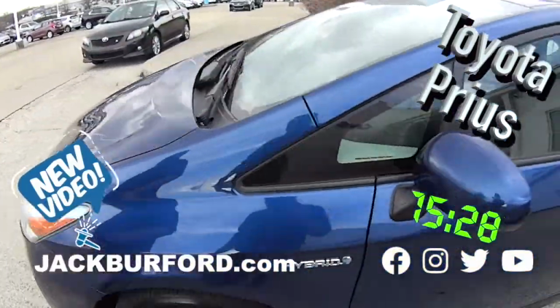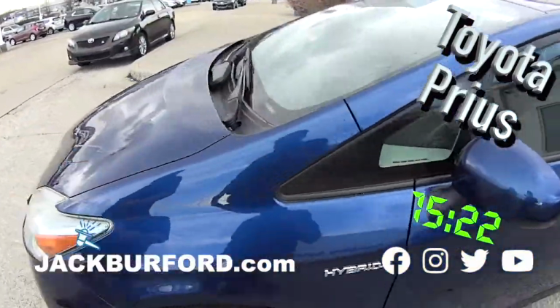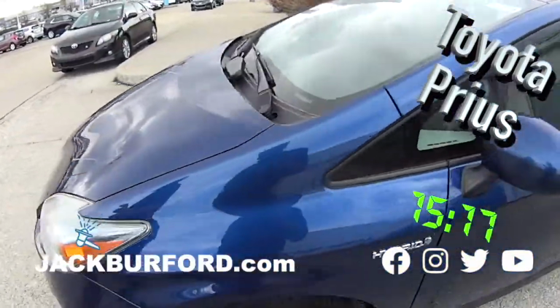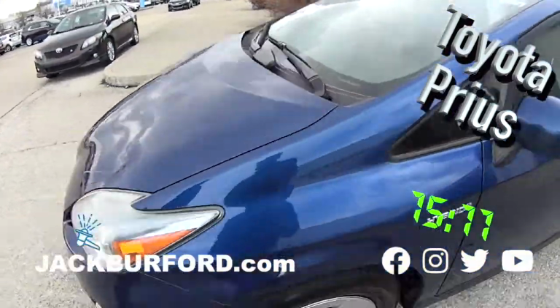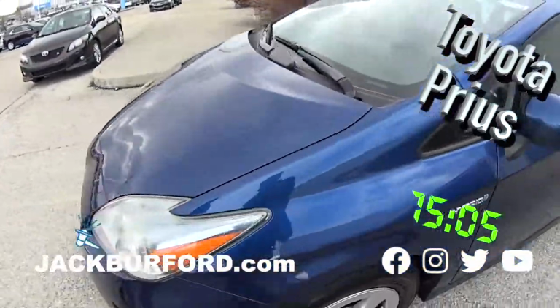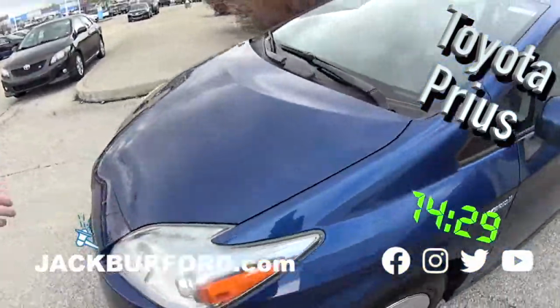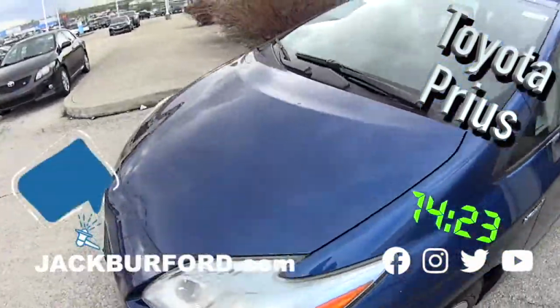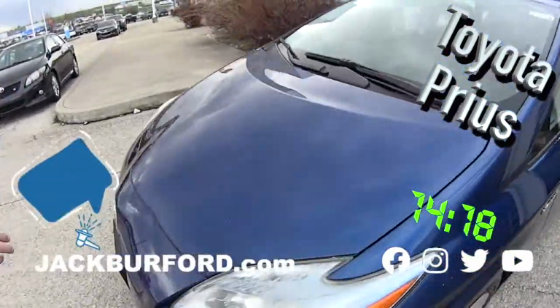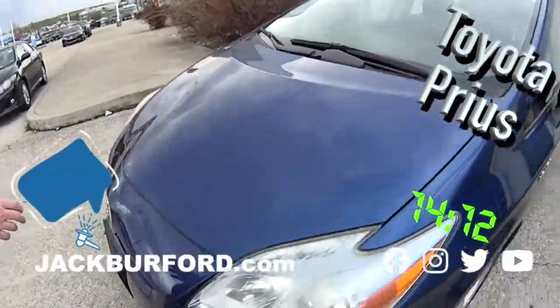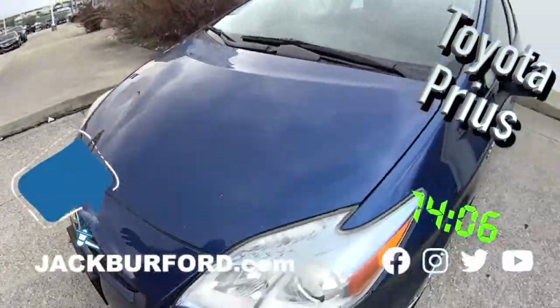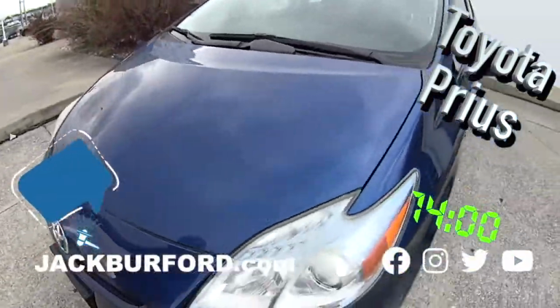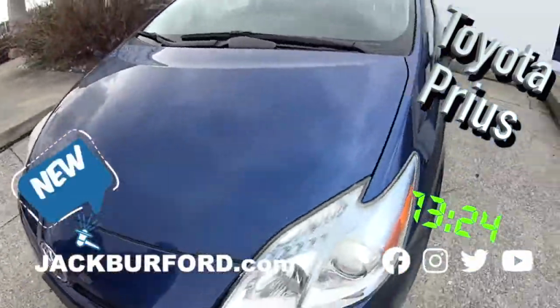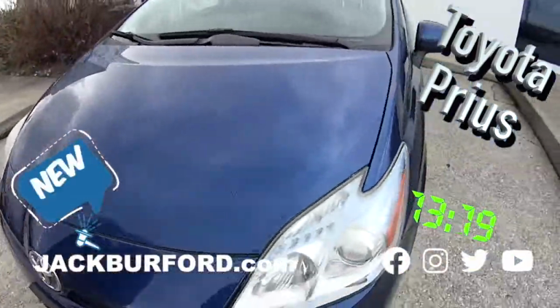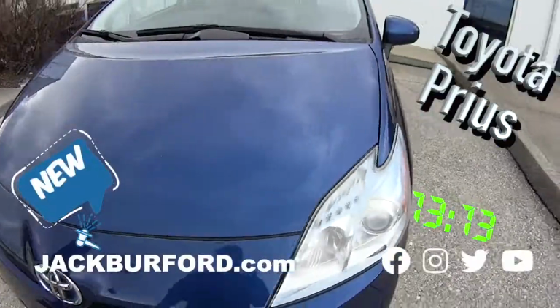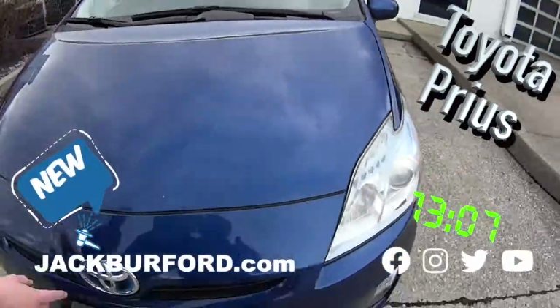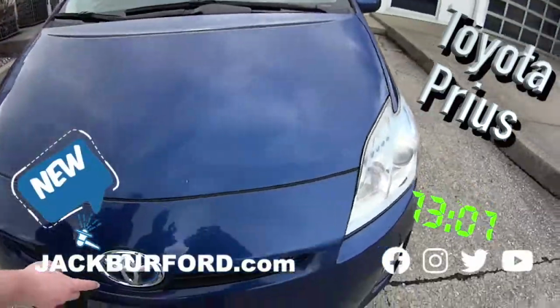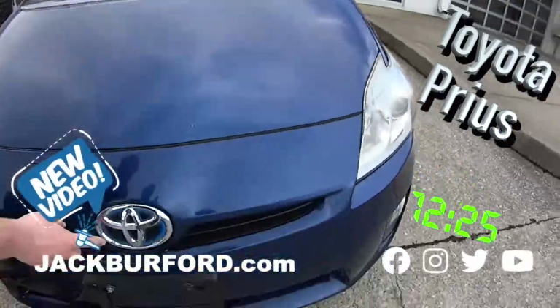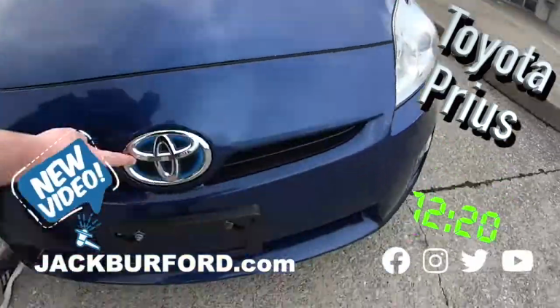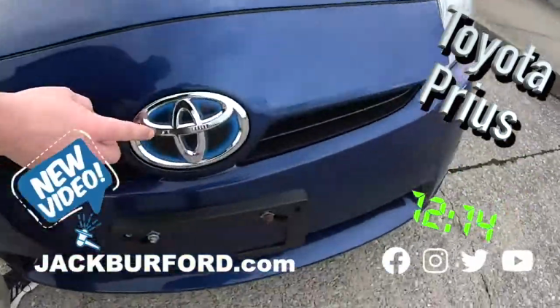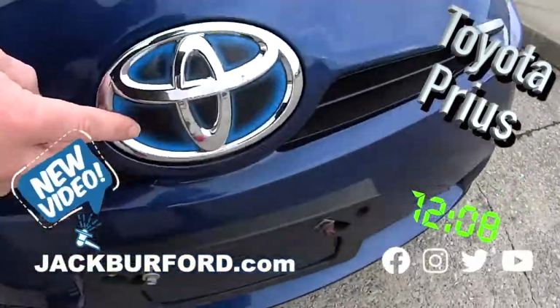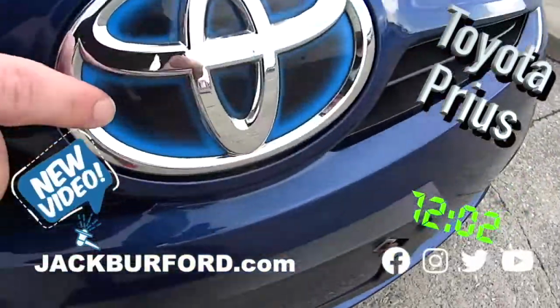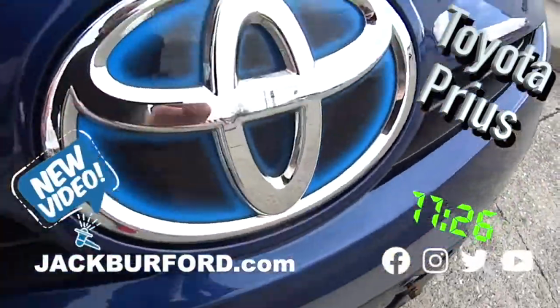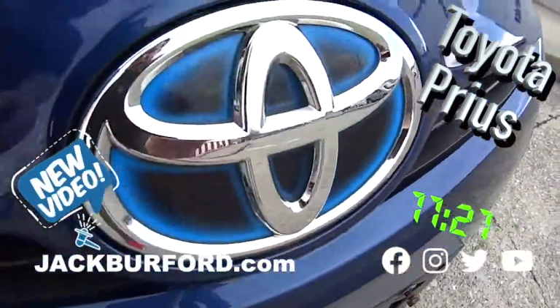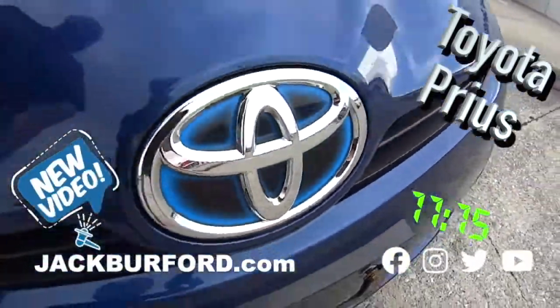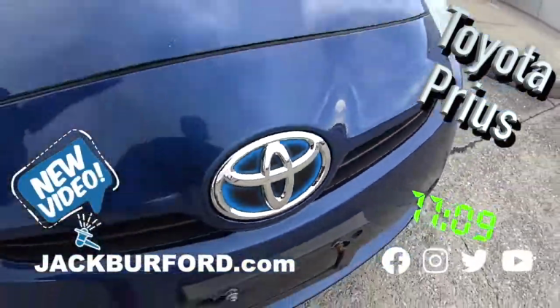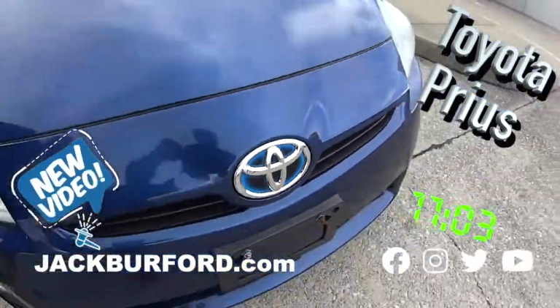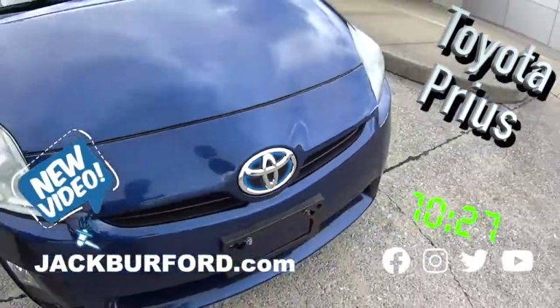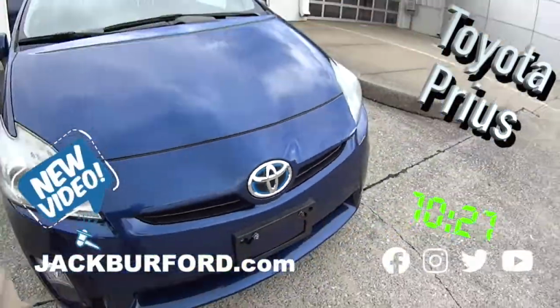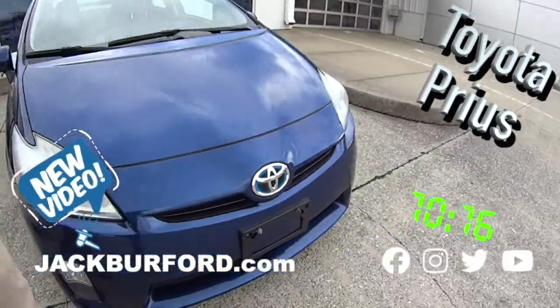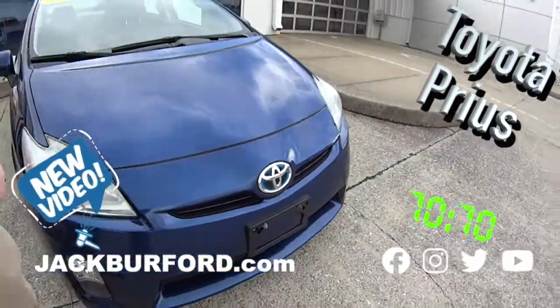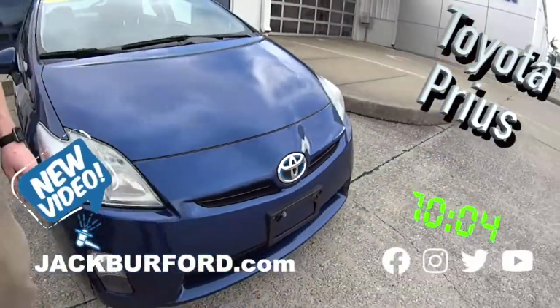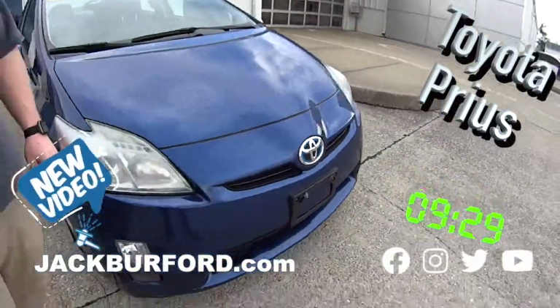I really like this blue color. It's pretty. You know why it's got blue around it? That's how you can tell if a Toyota is a hybrid or not. Cool.